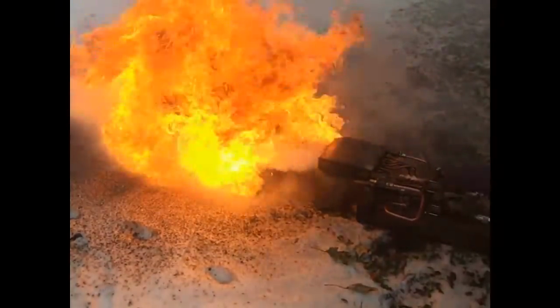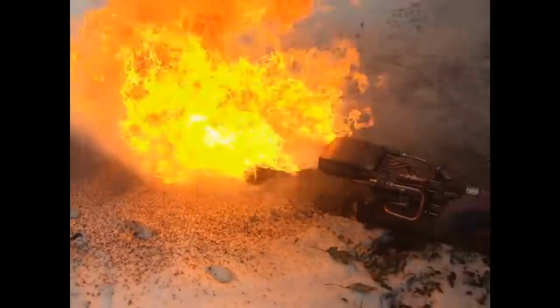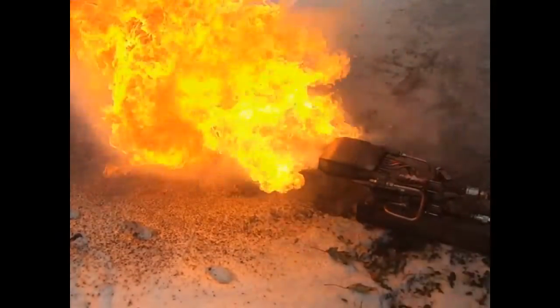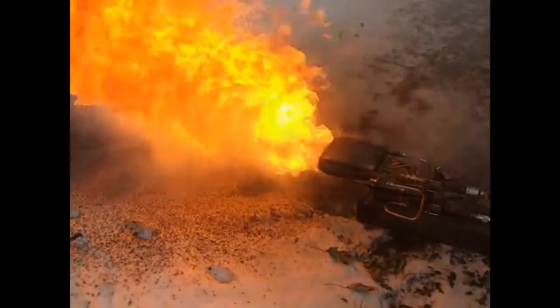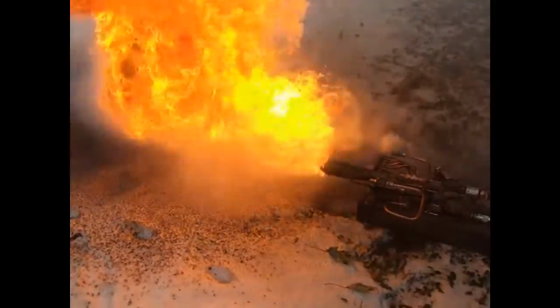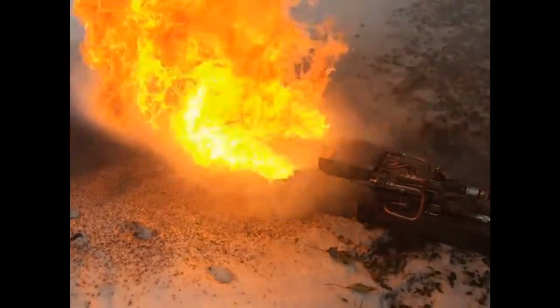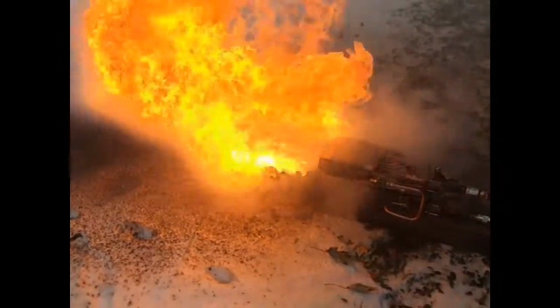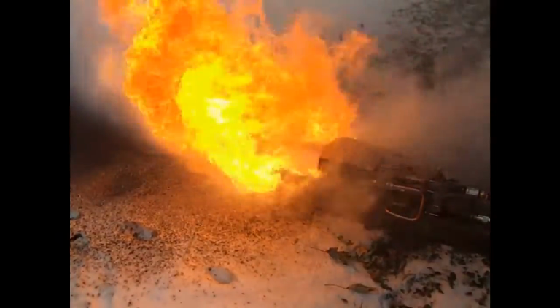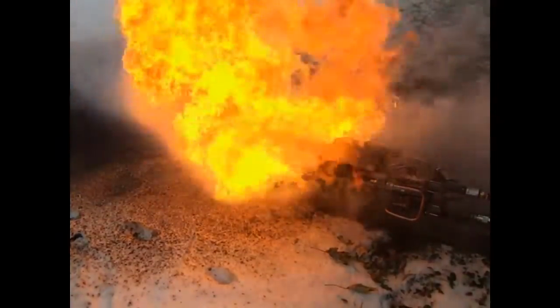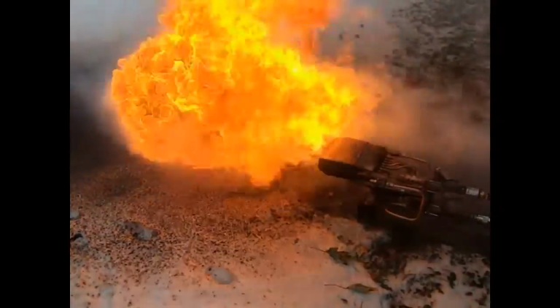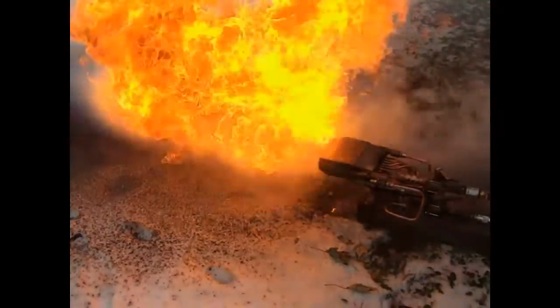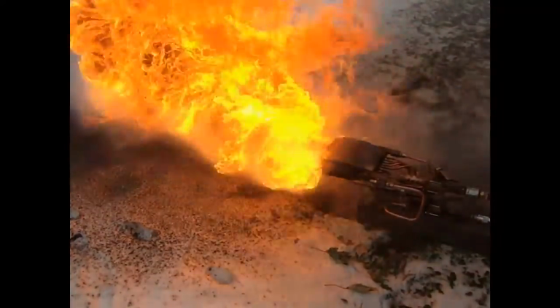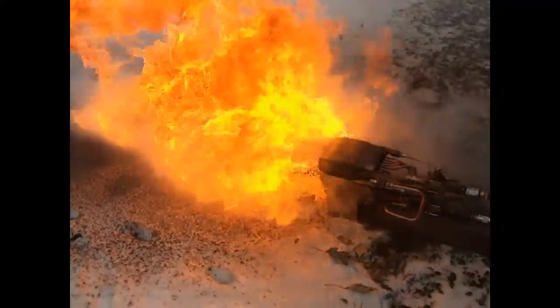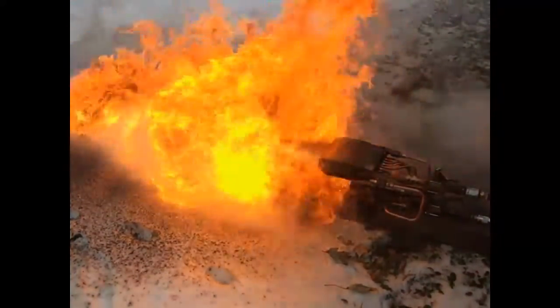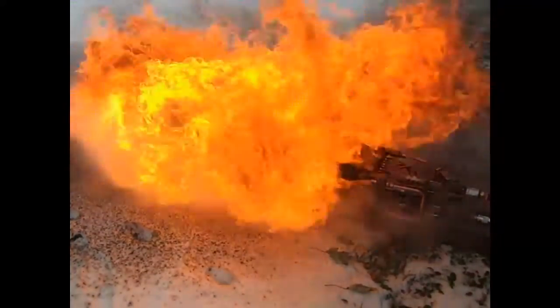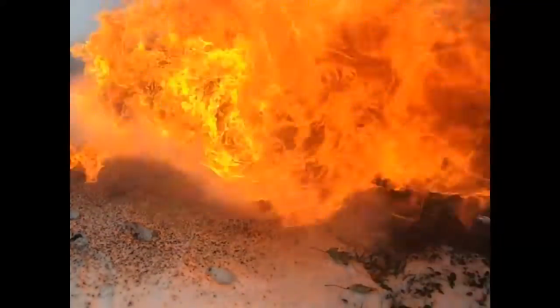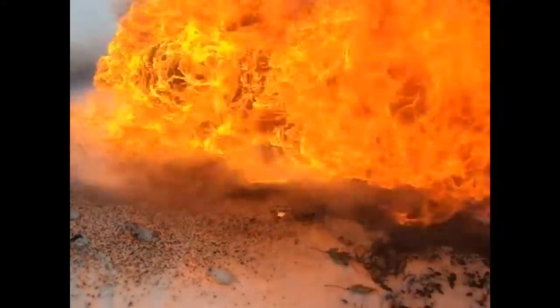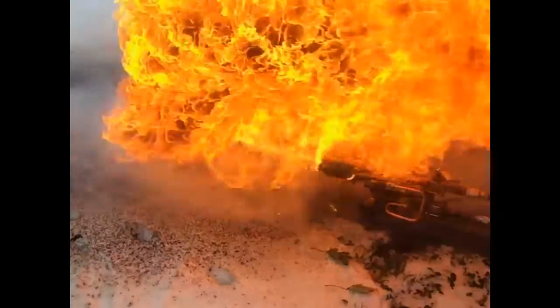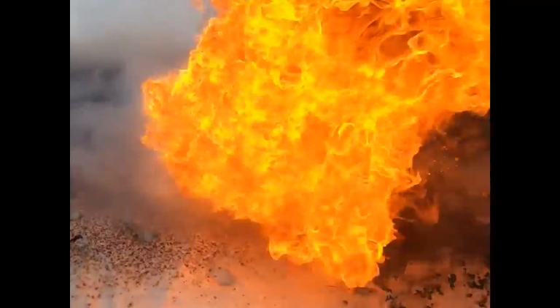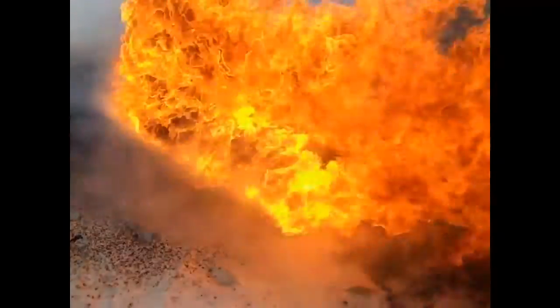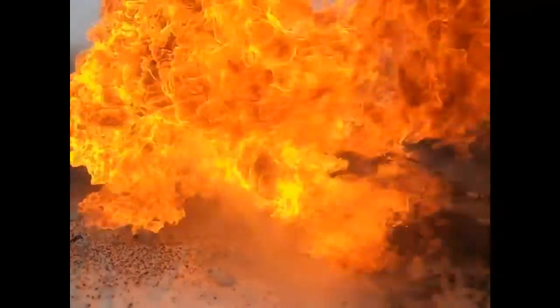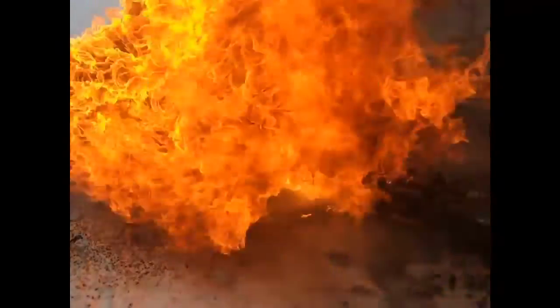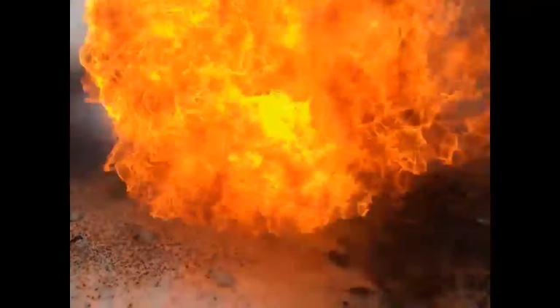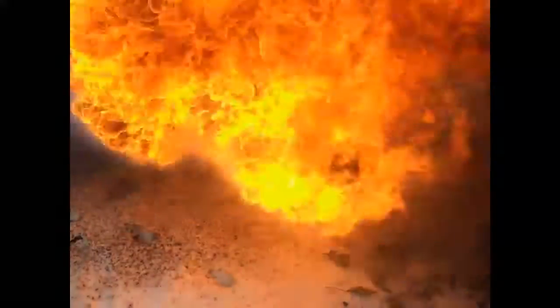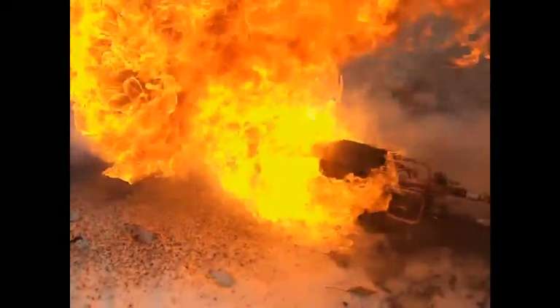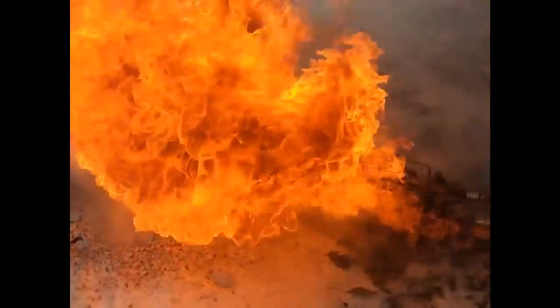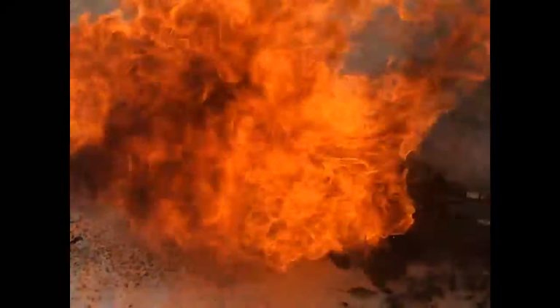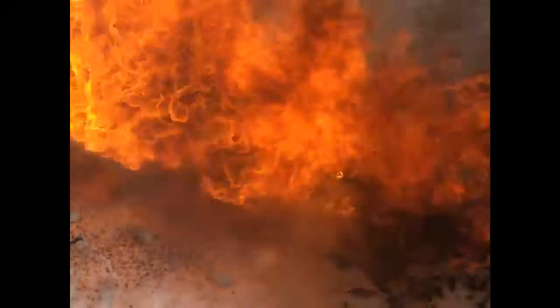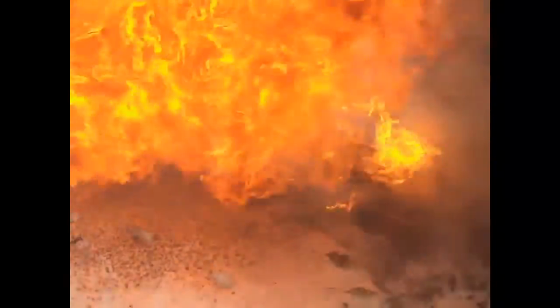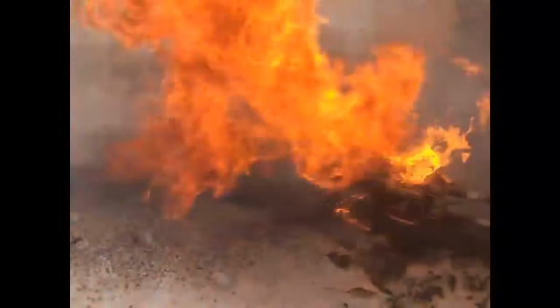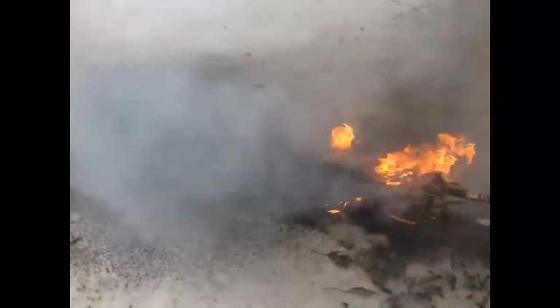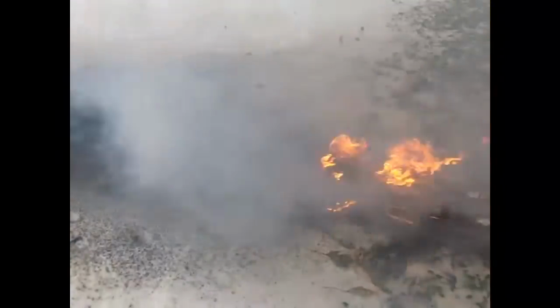This thing is really spitting out some power here. That is incredible.